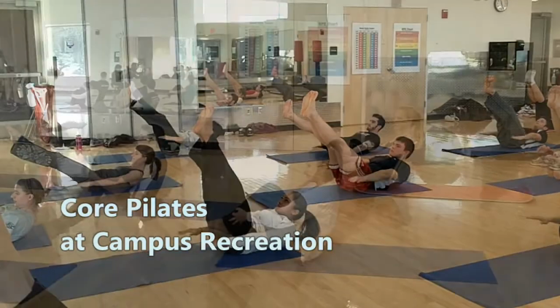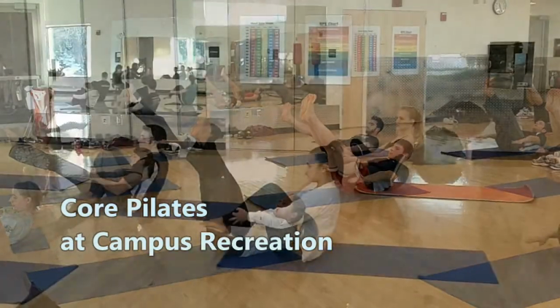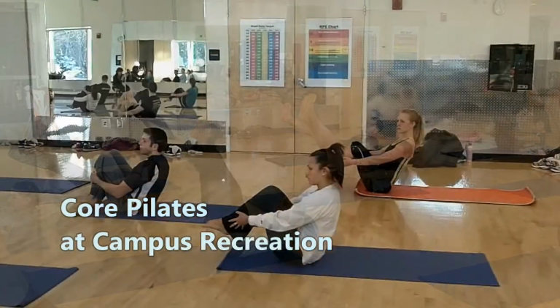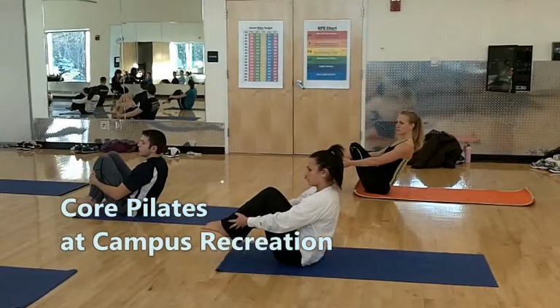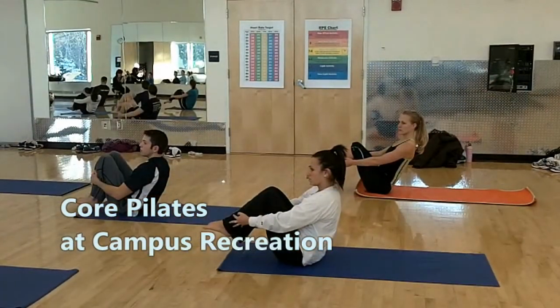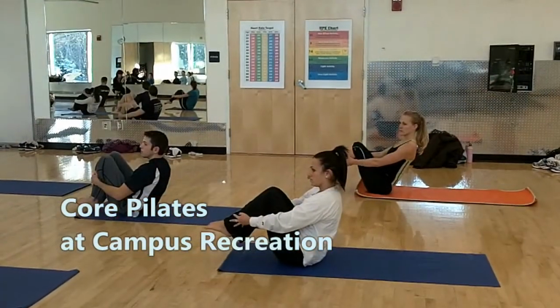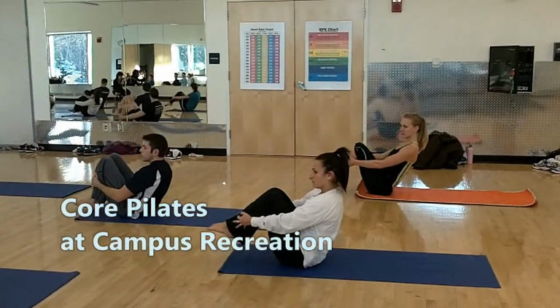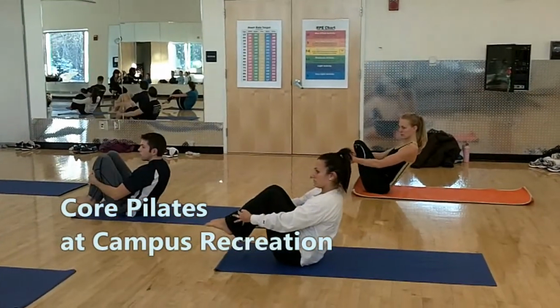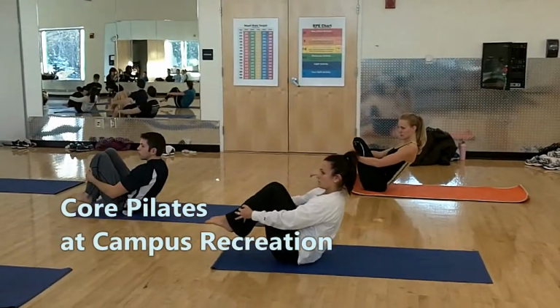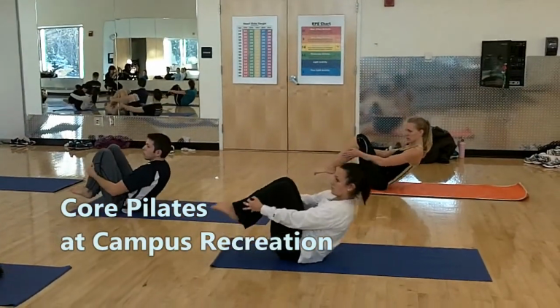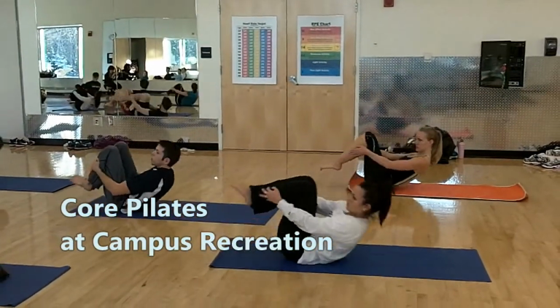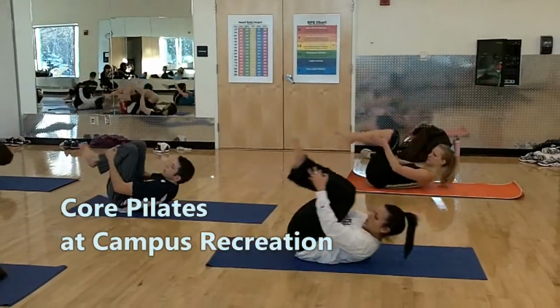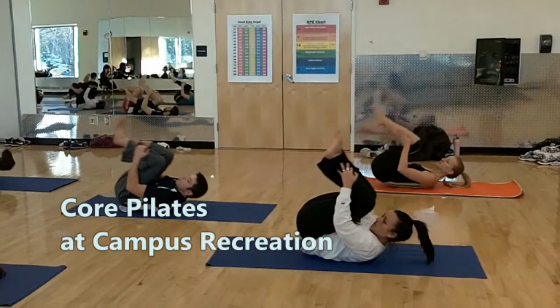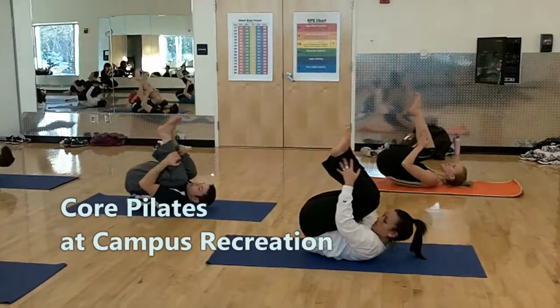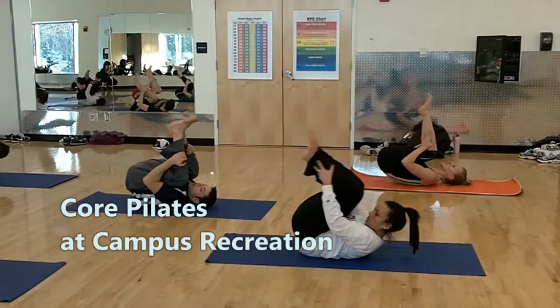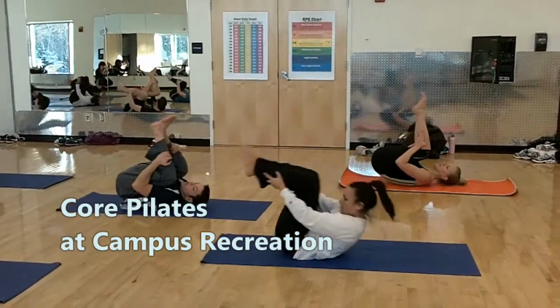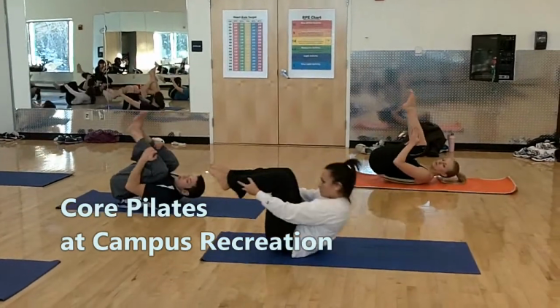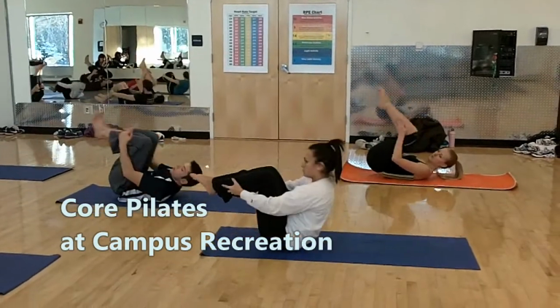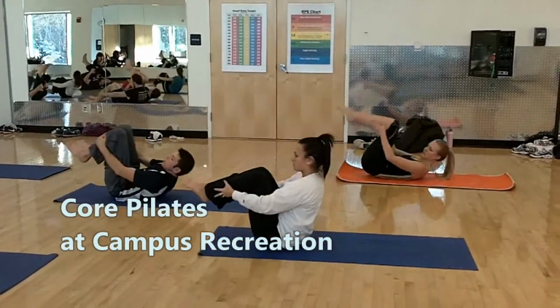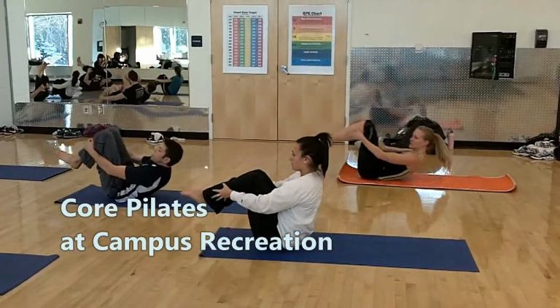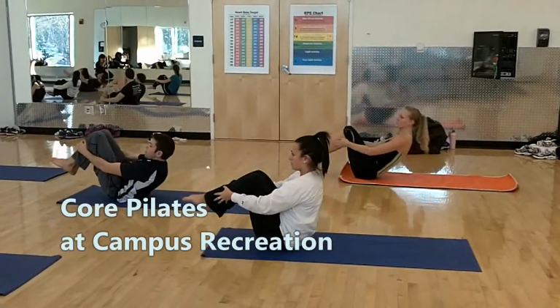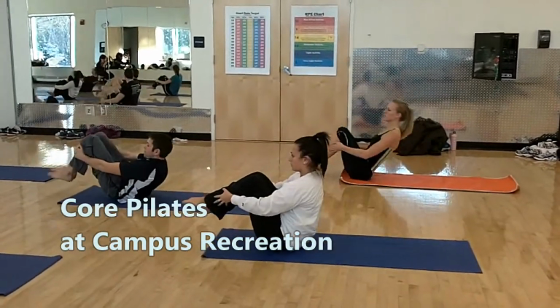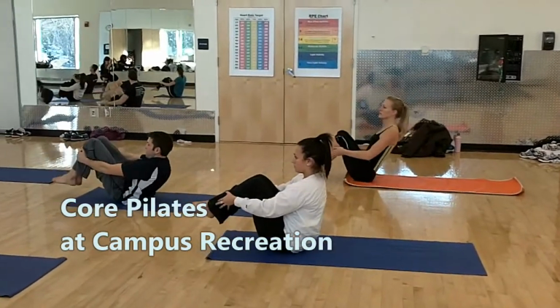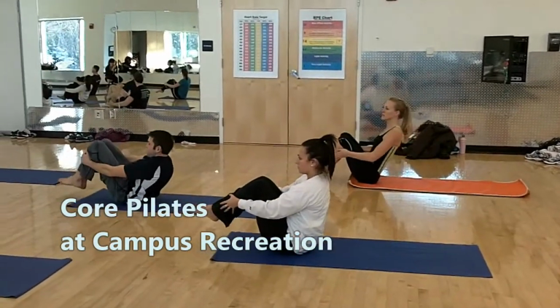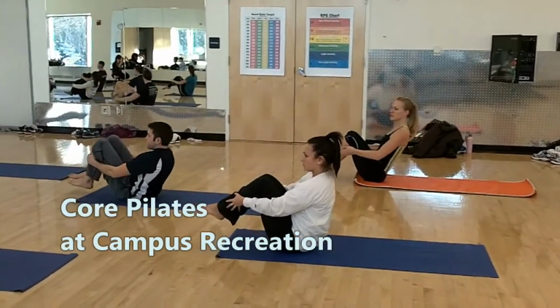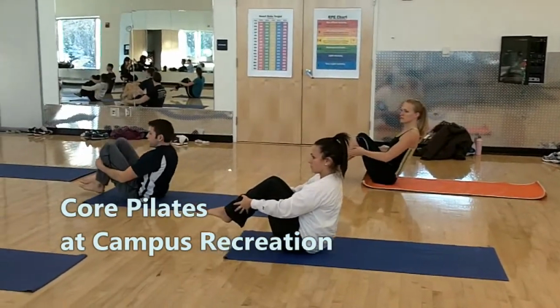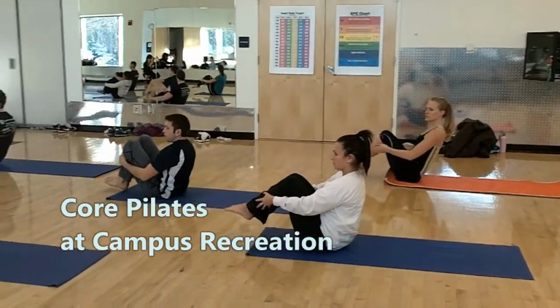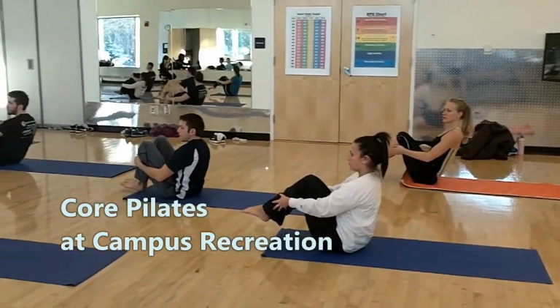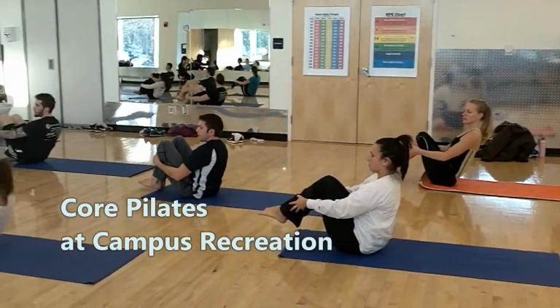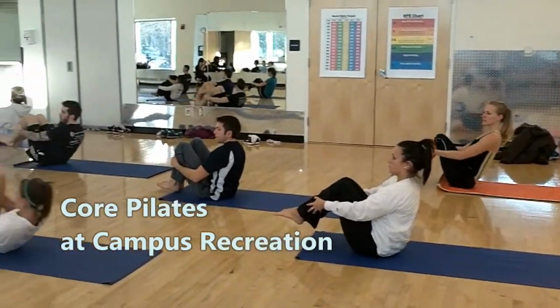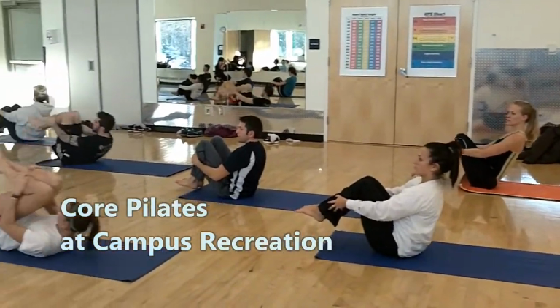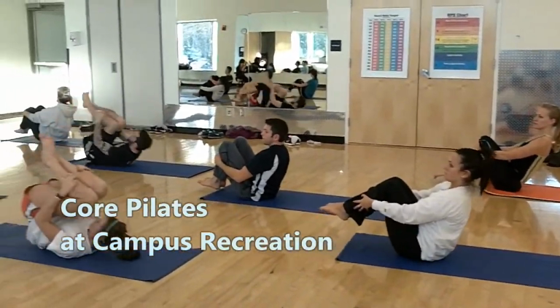The practice of Pilates is founded on six basic principles: centering, concentration, precision, breath, and flow.